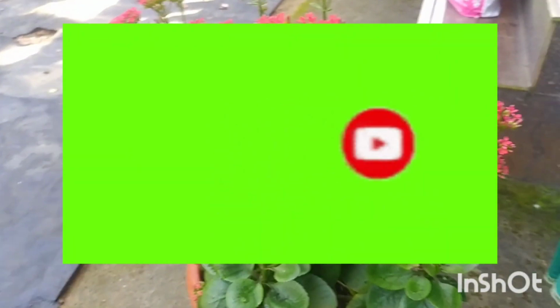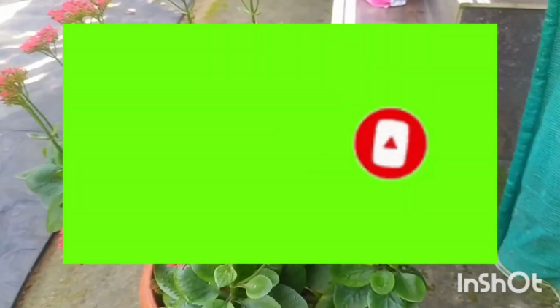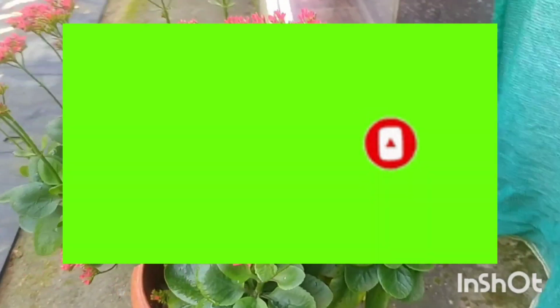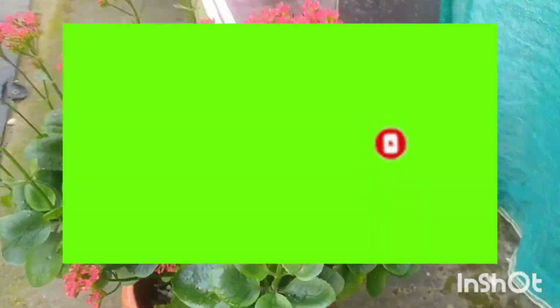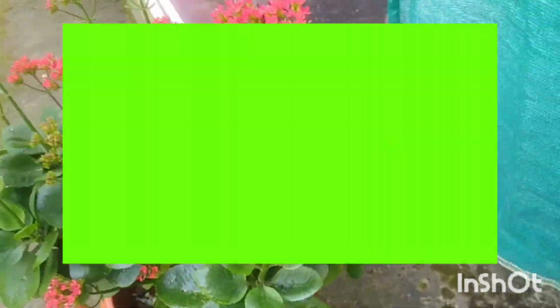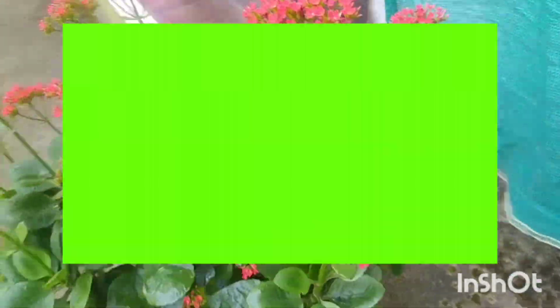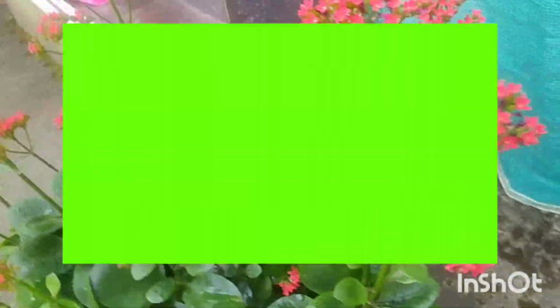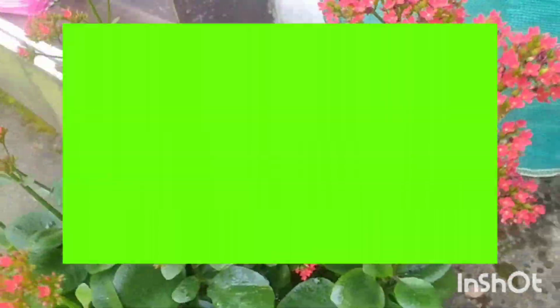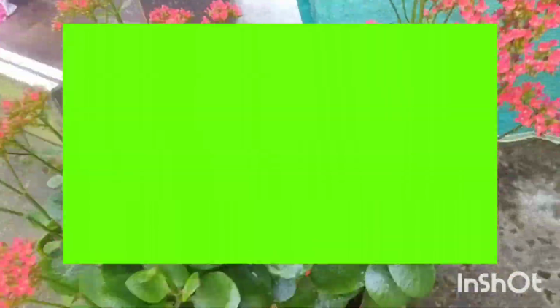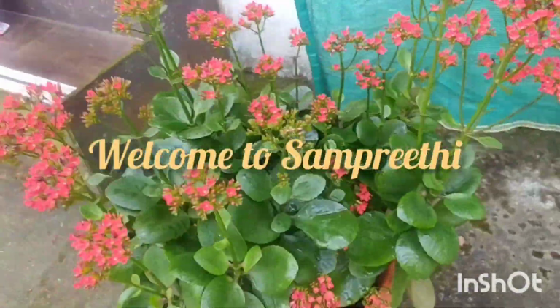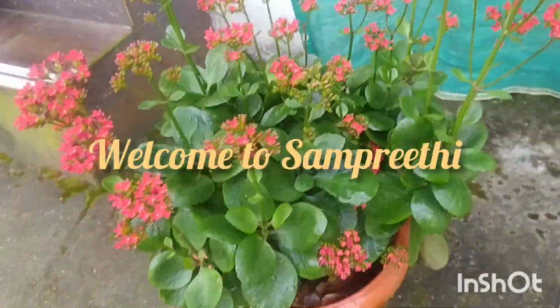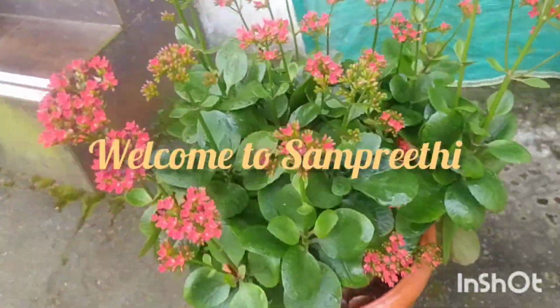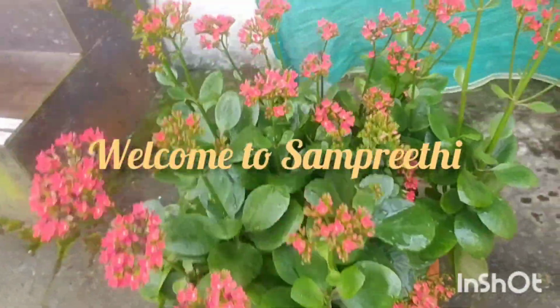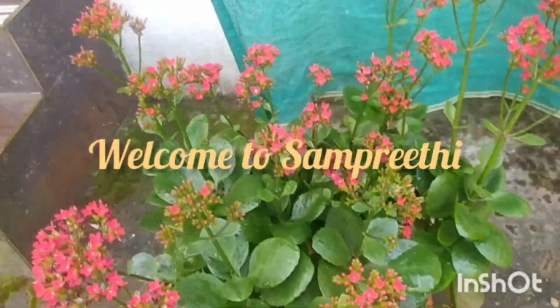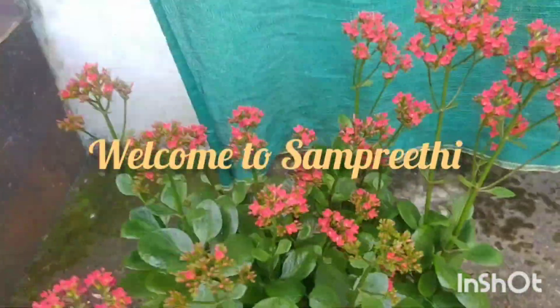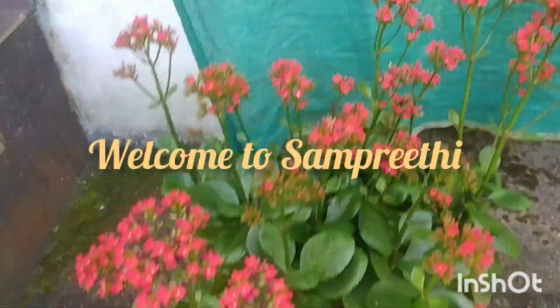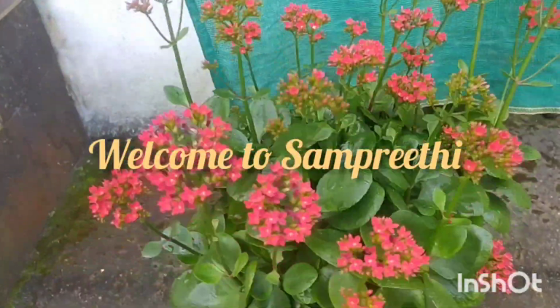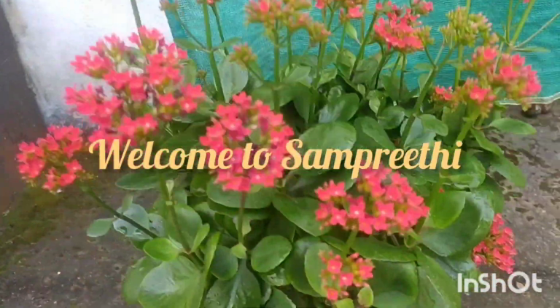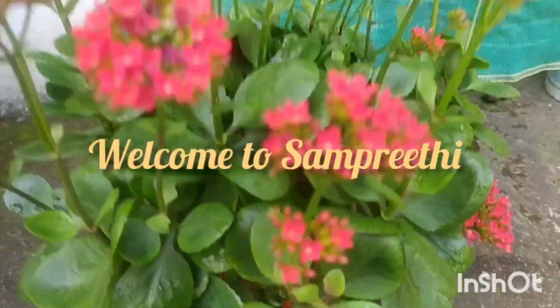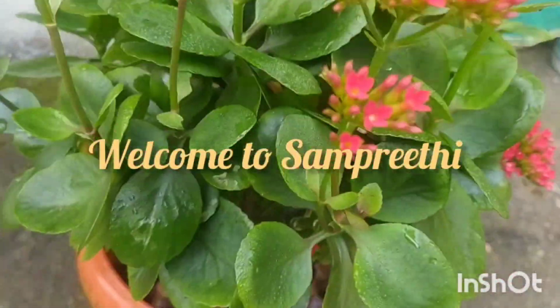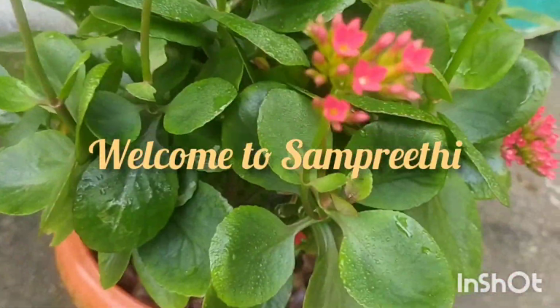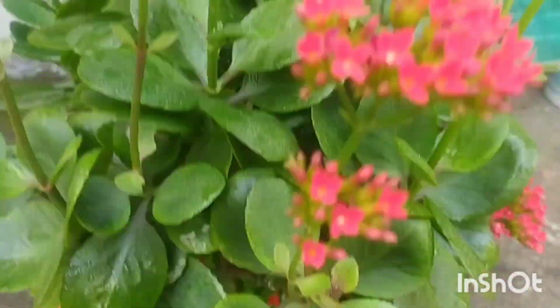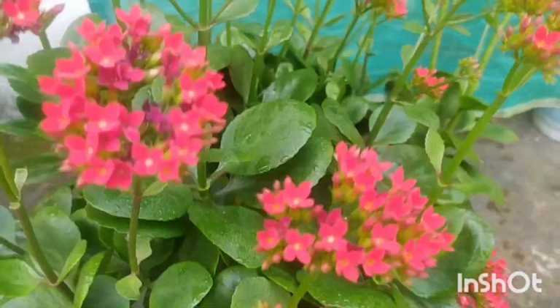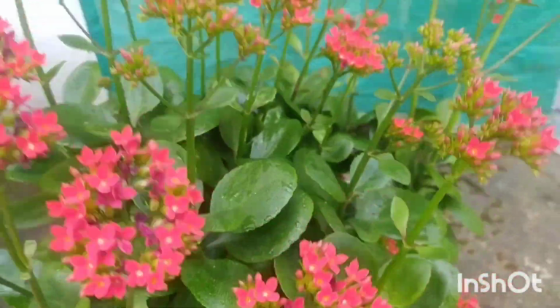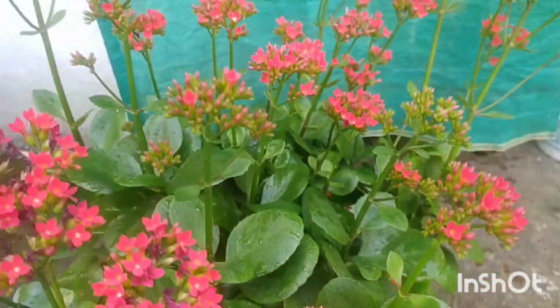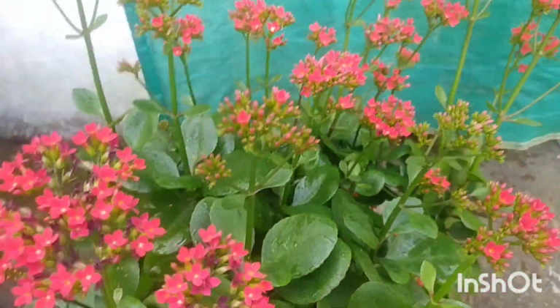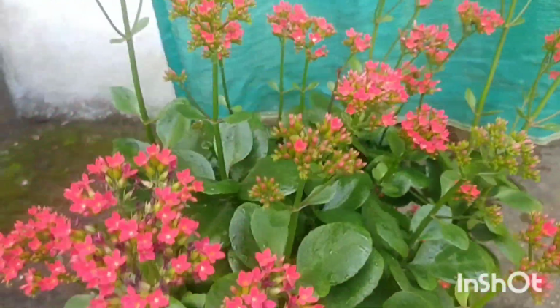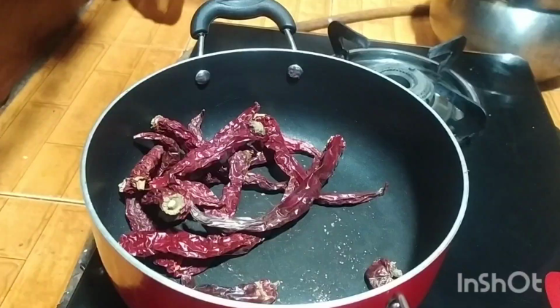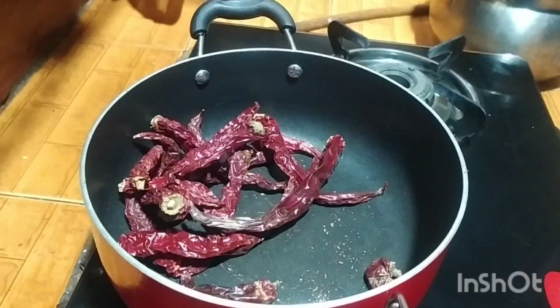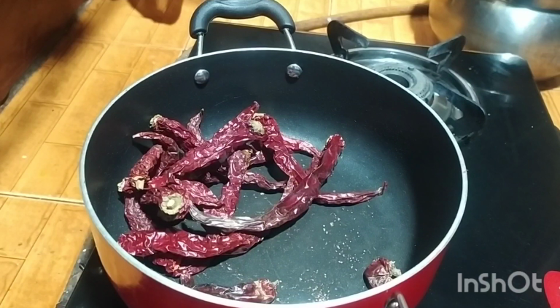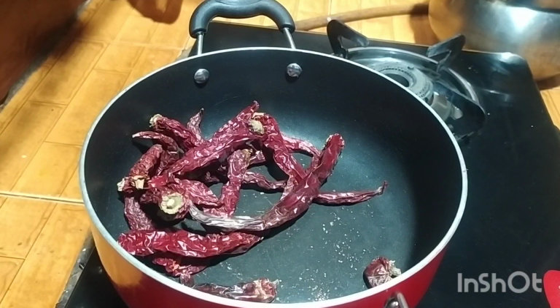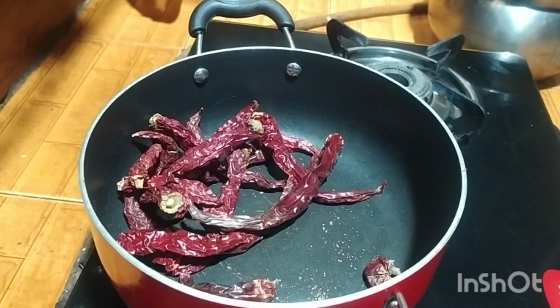Now, I am making chicken. I am making it a little bit.